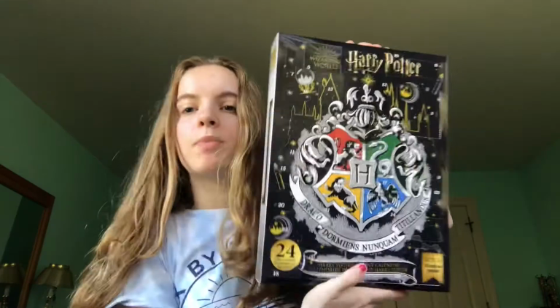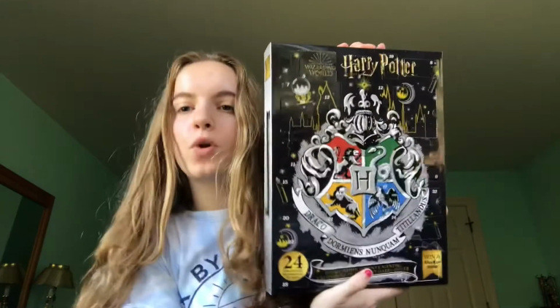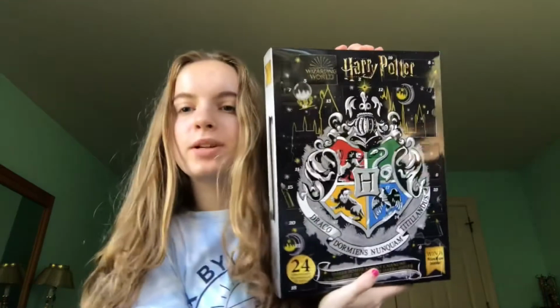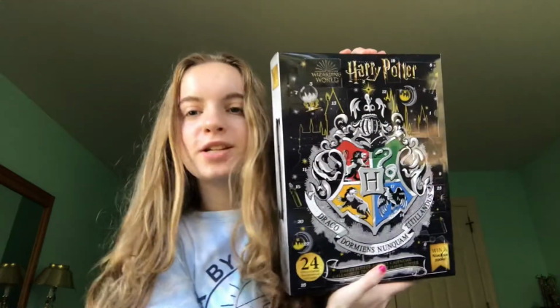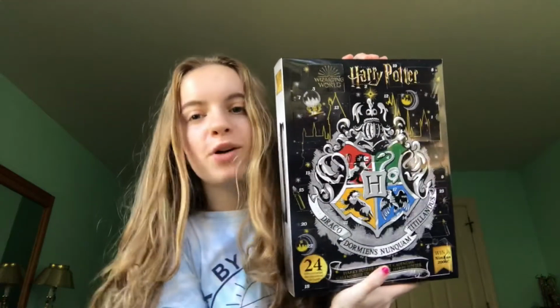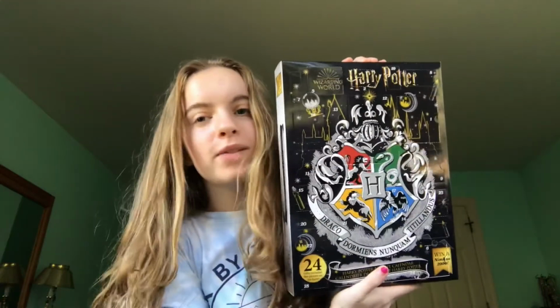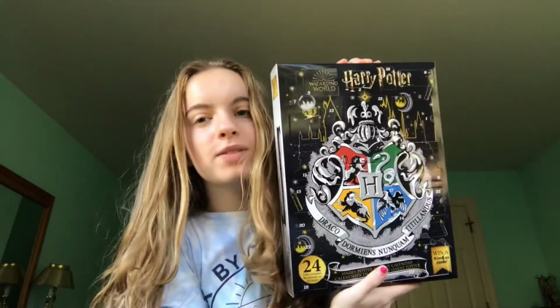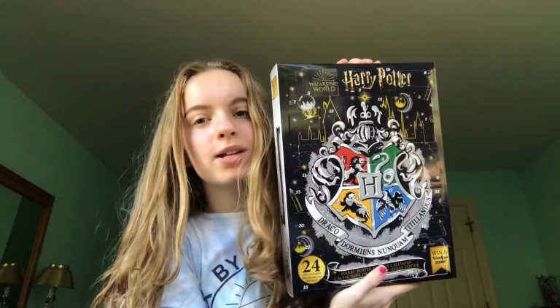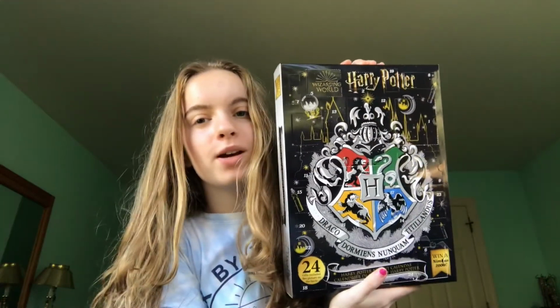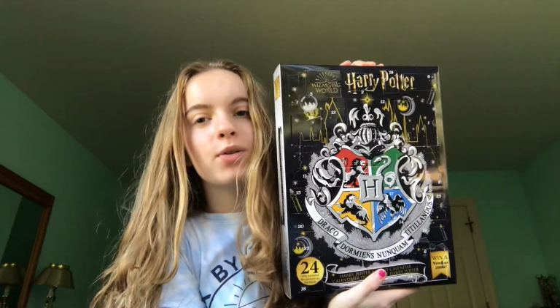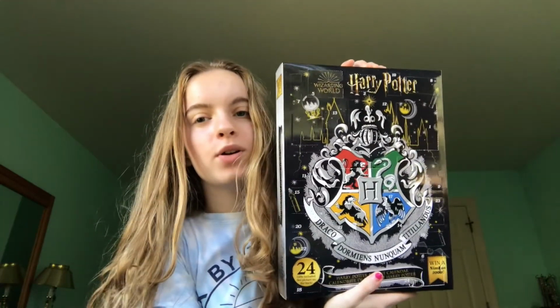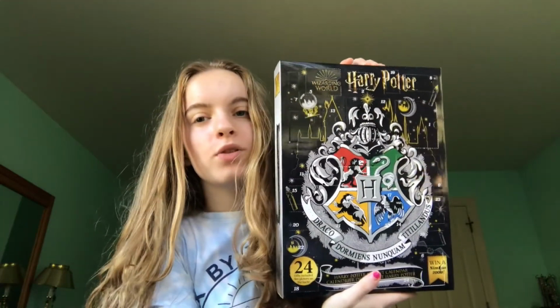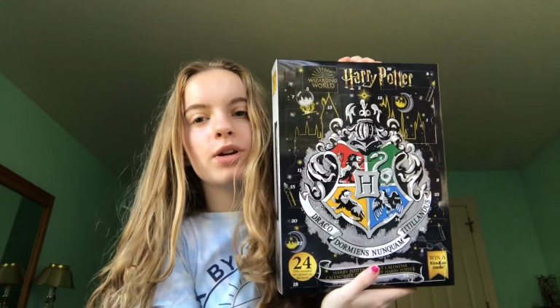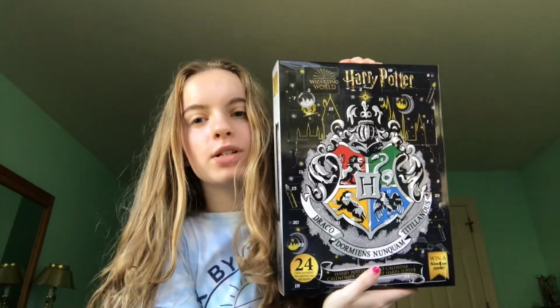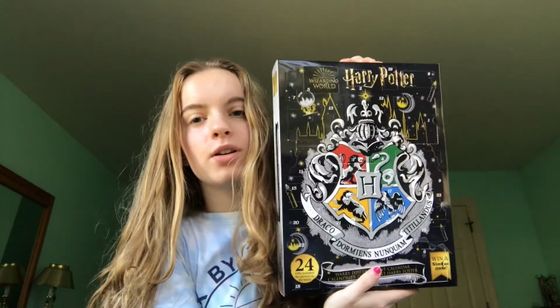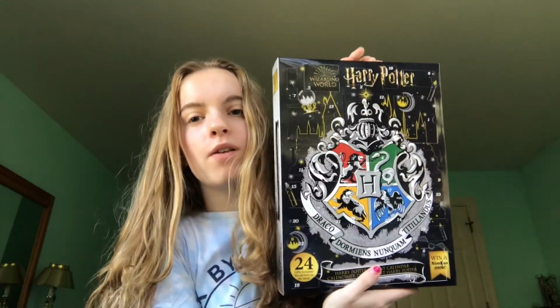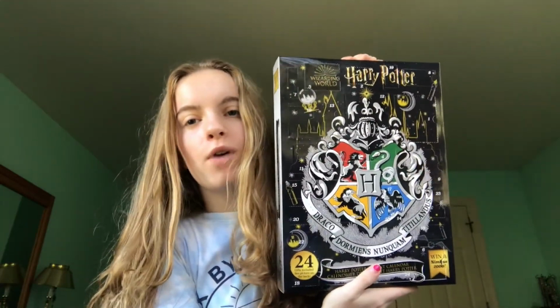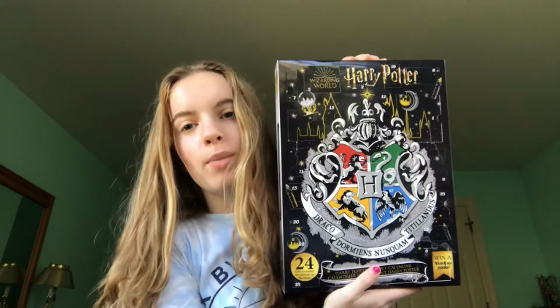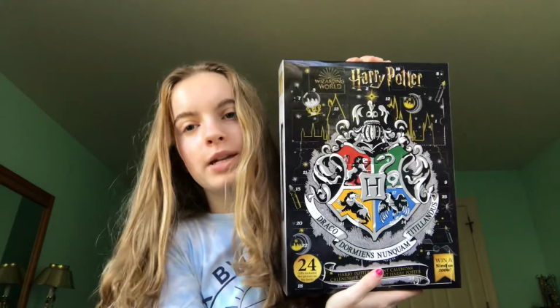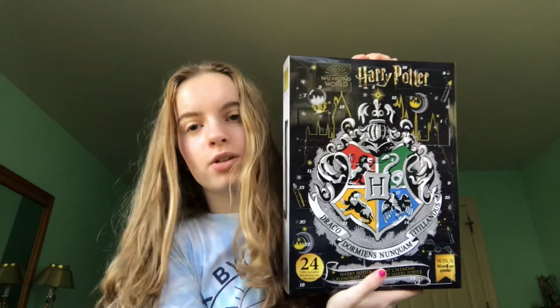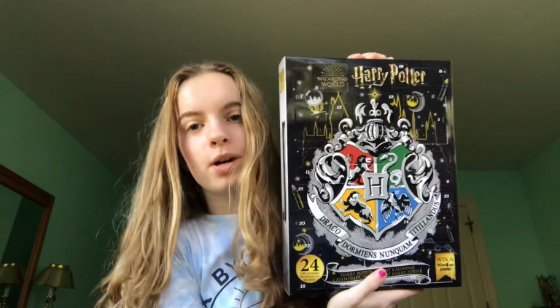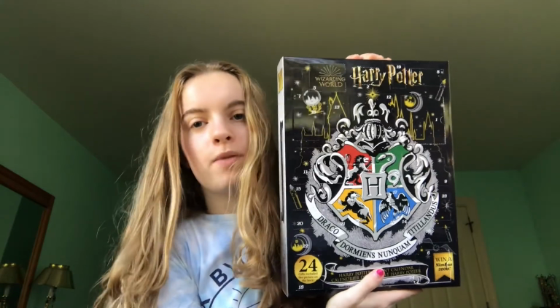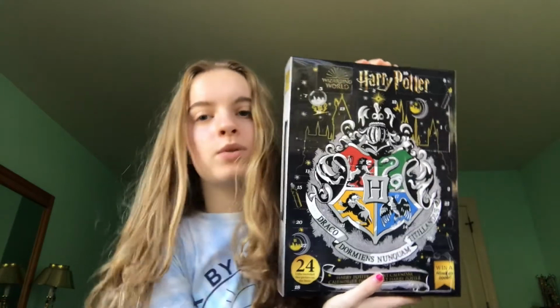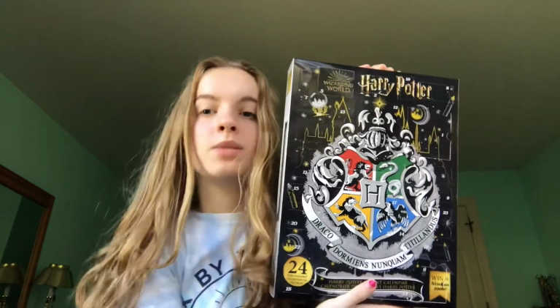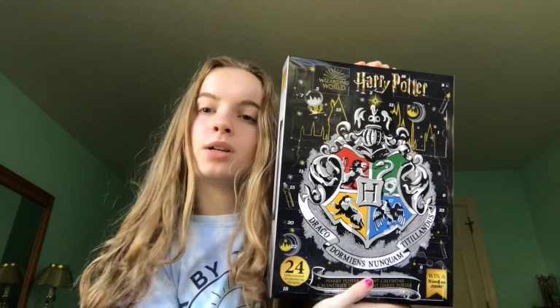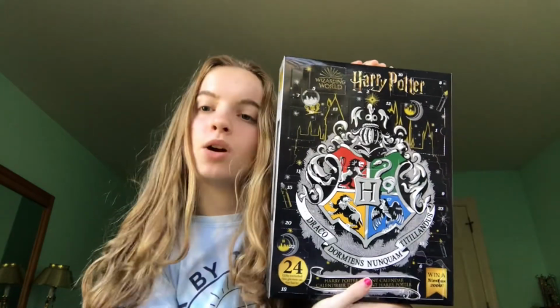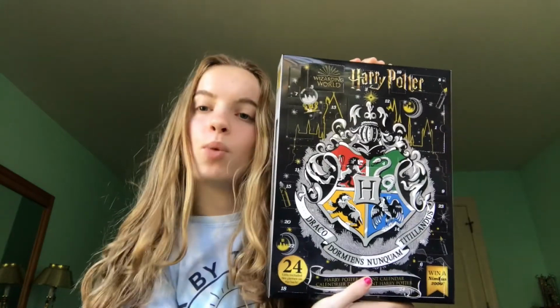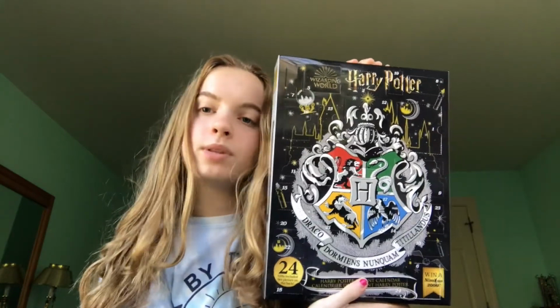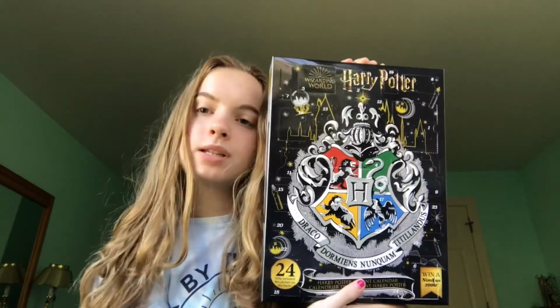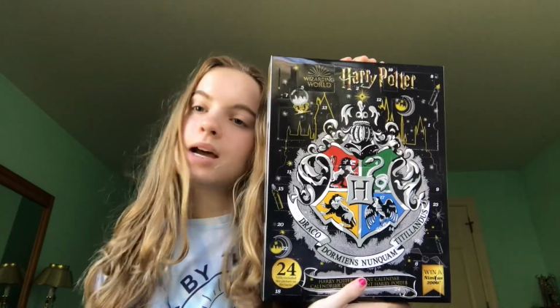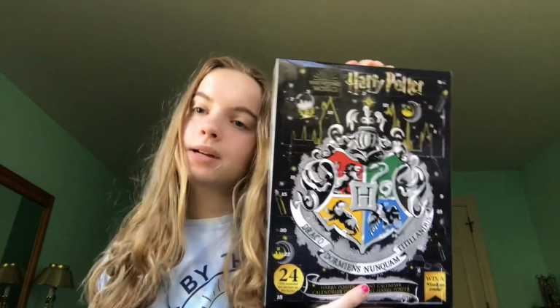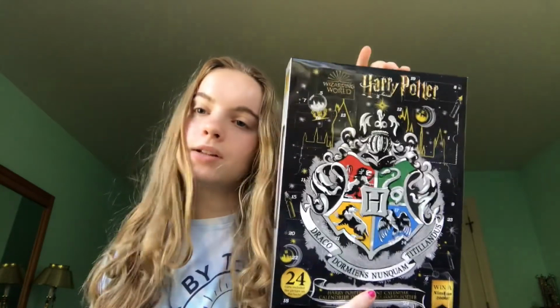Before we continue, don't forget to follow my Instagram if you want to see me open this advent calendar.